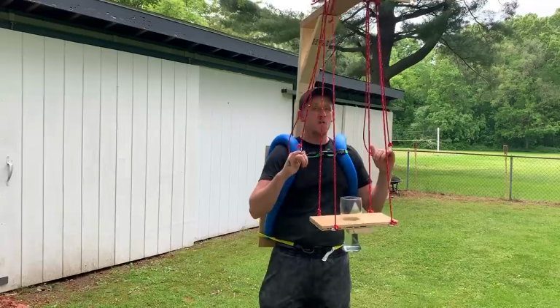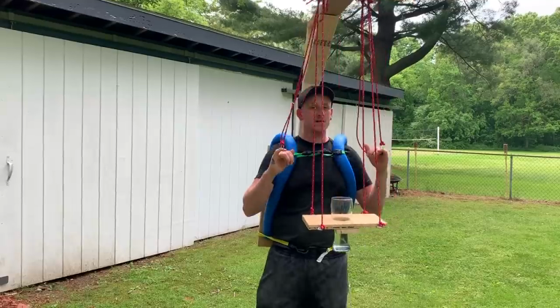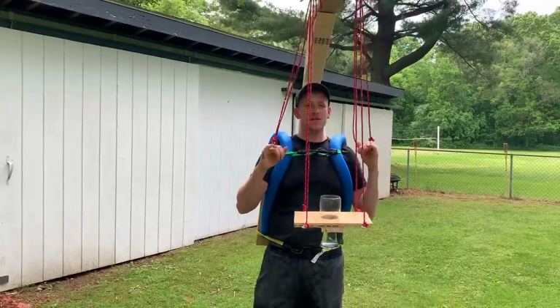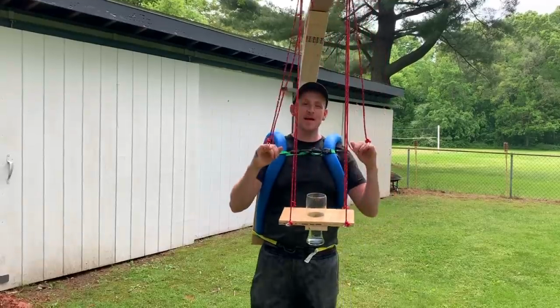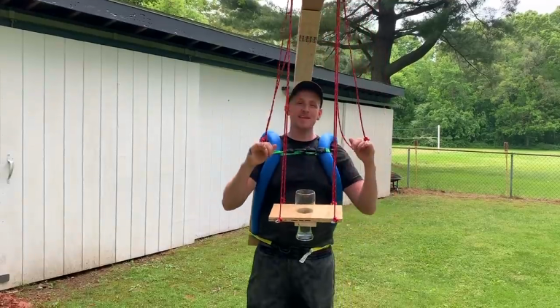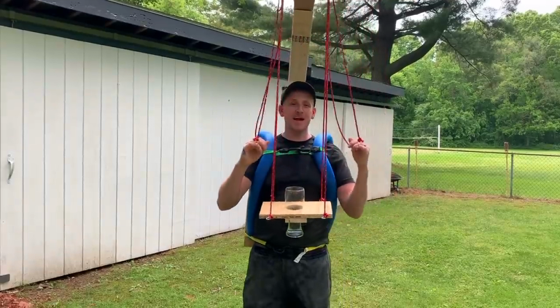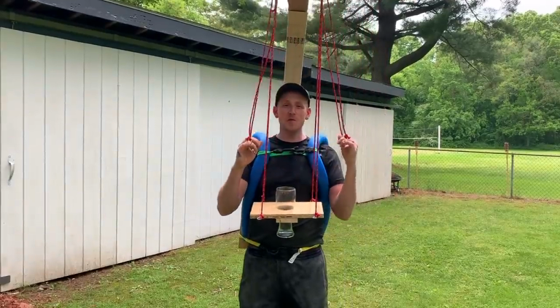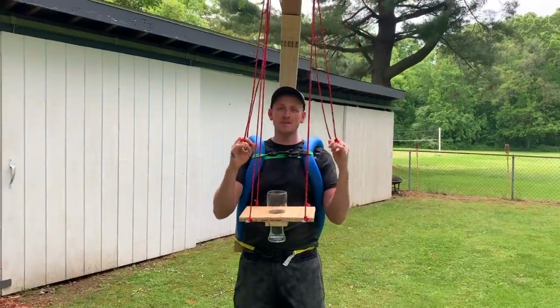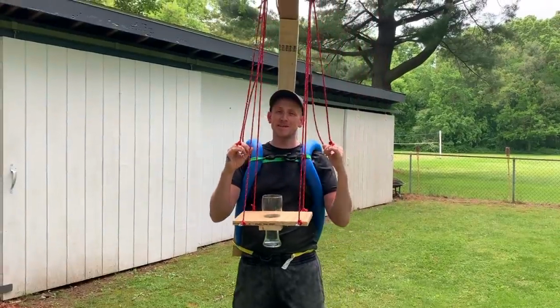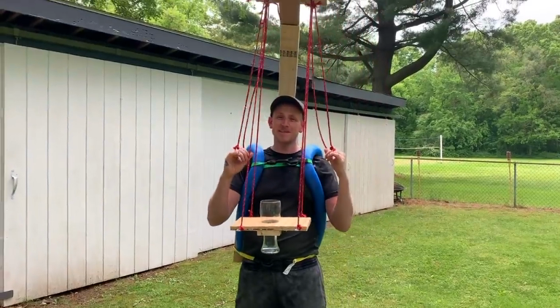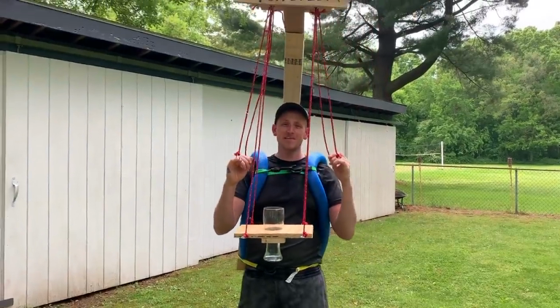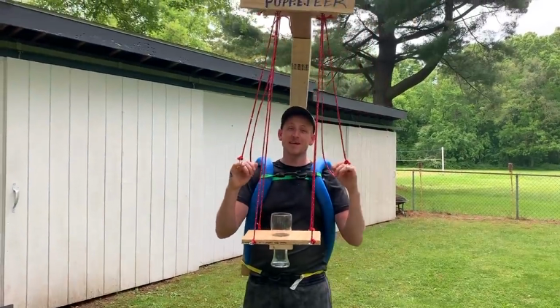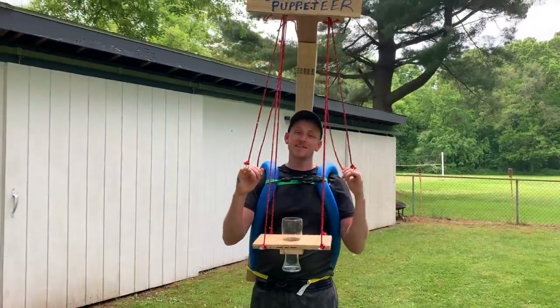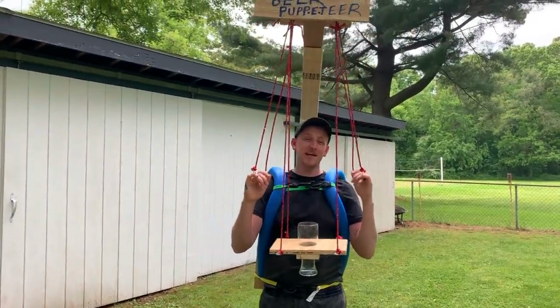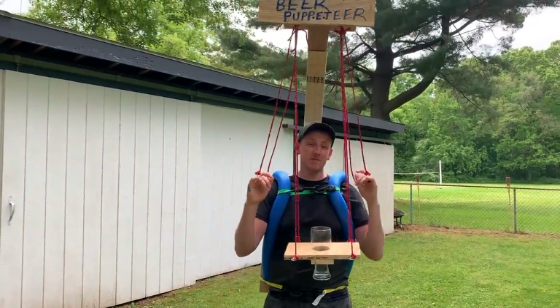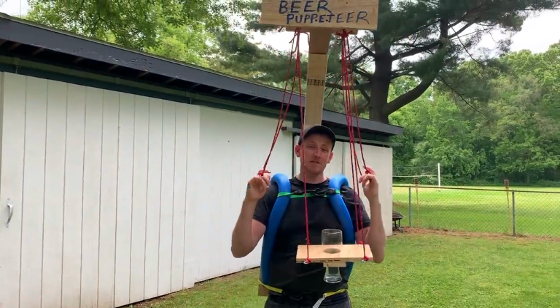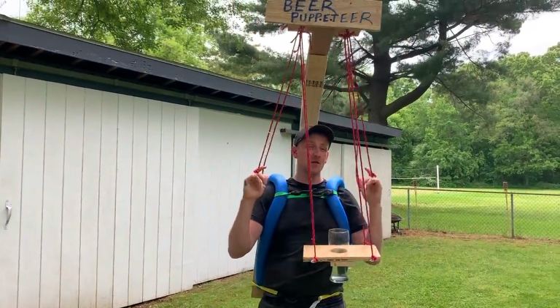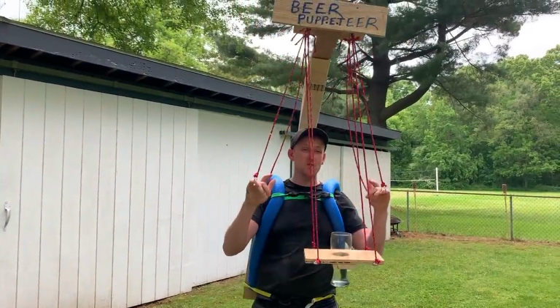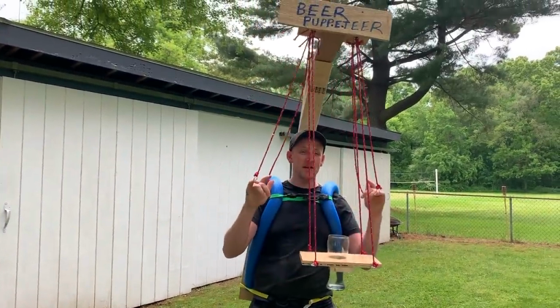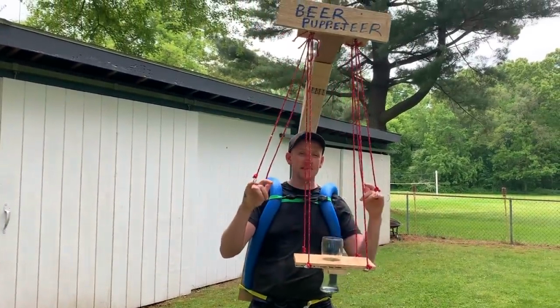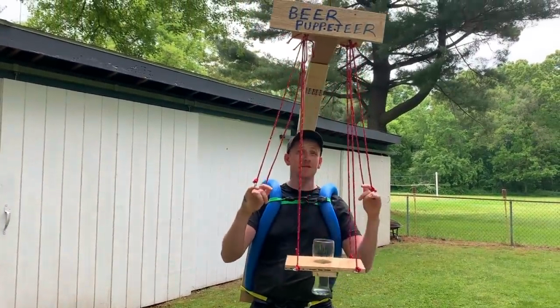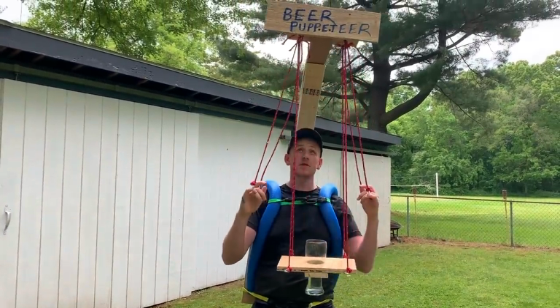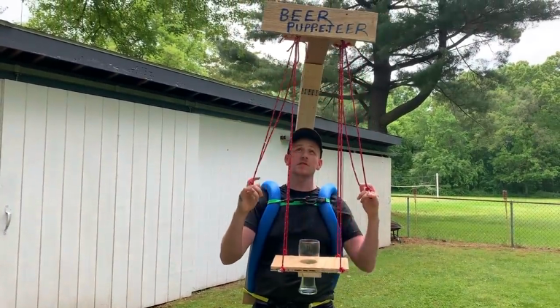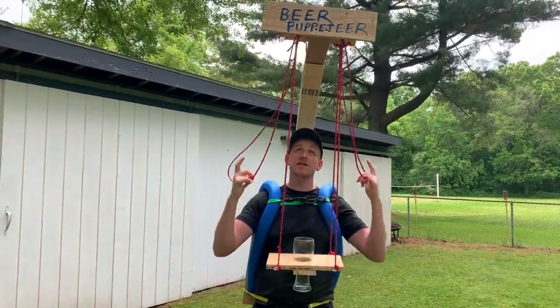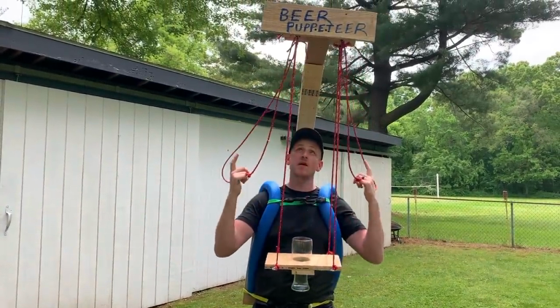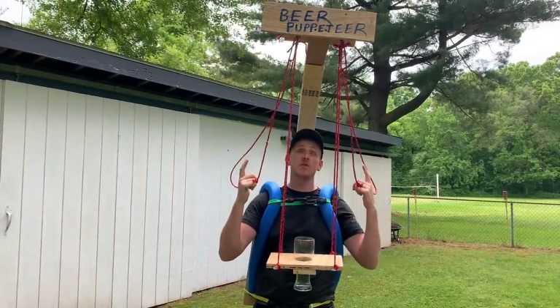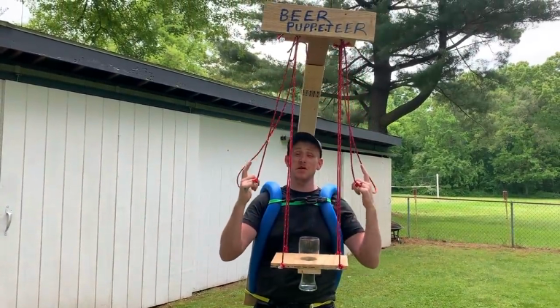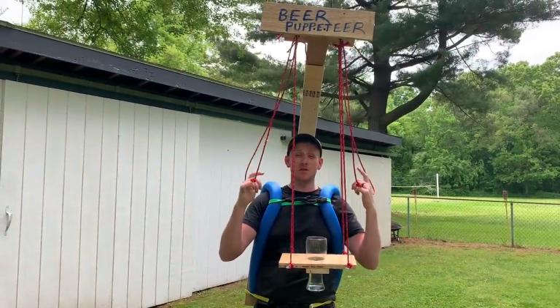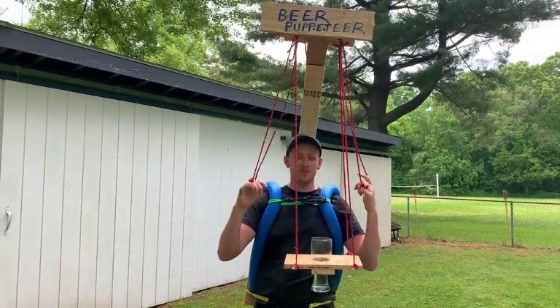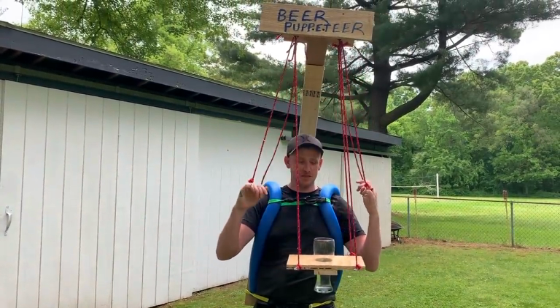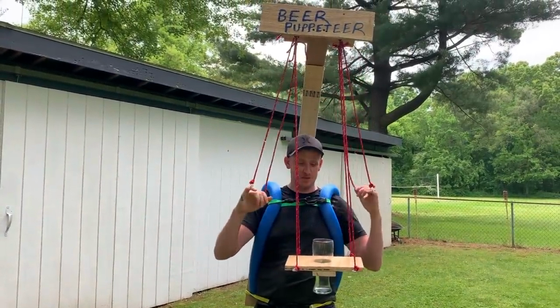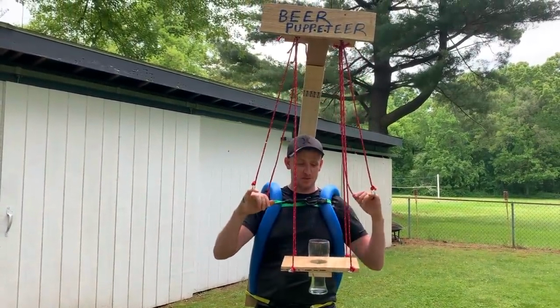What's up guys? I'm Ols87 and today I'm going to show you guys how to build a beer puppeteer.